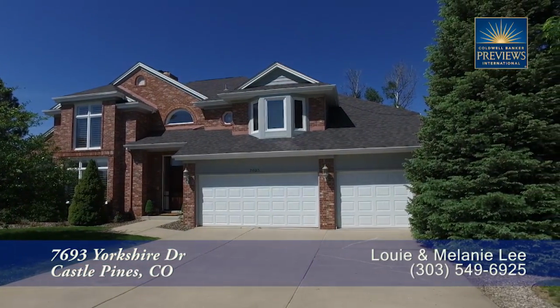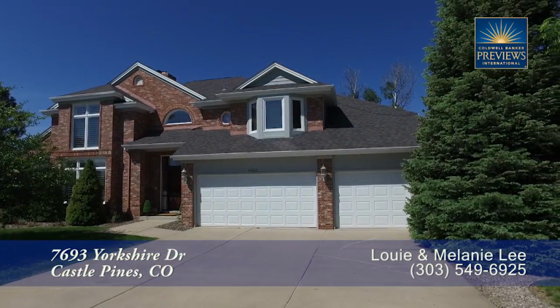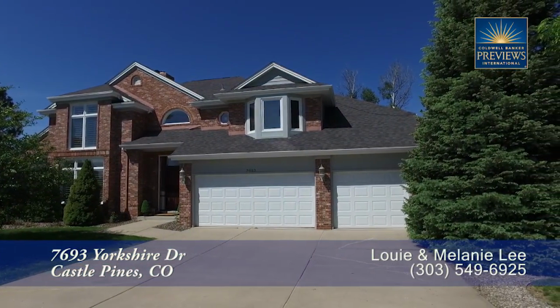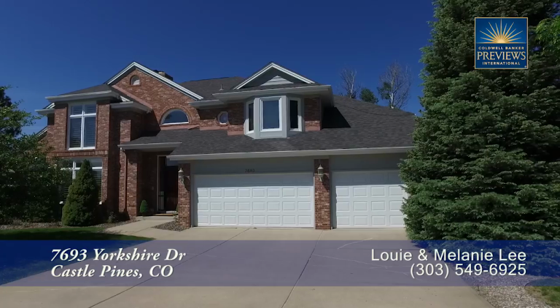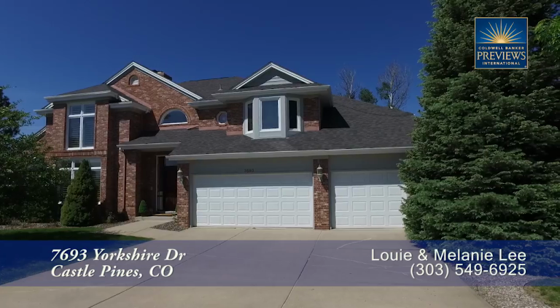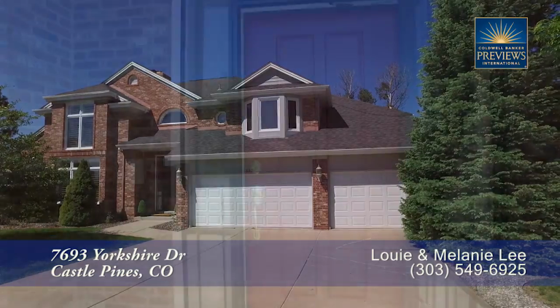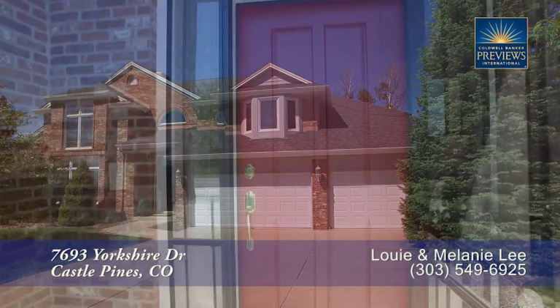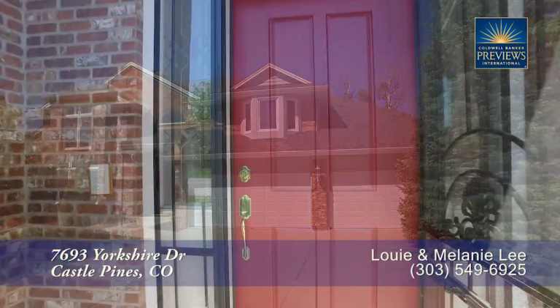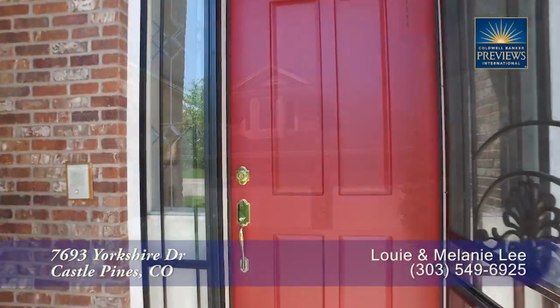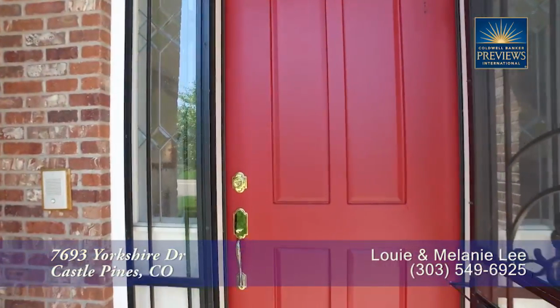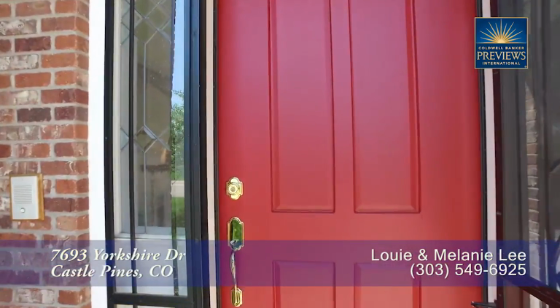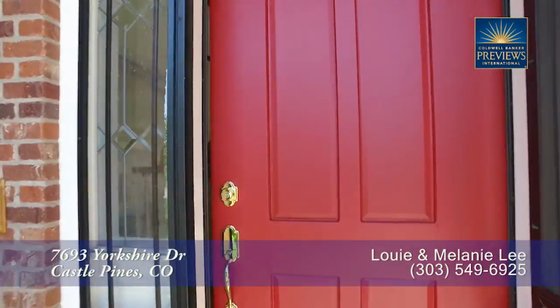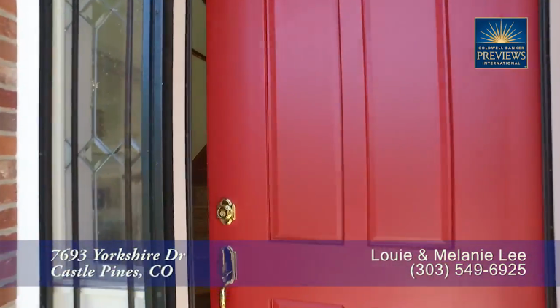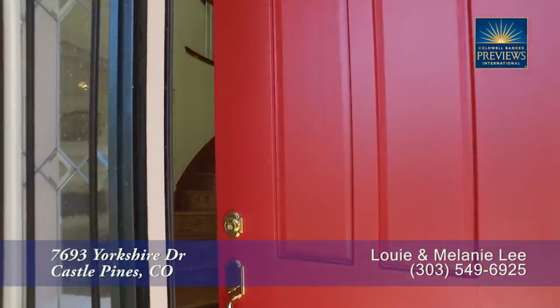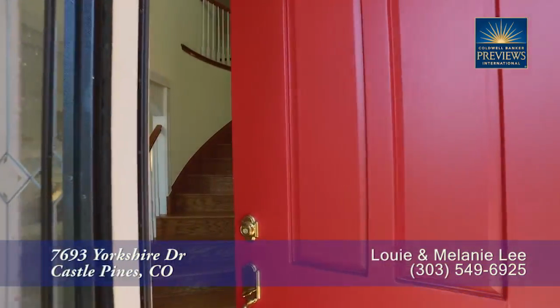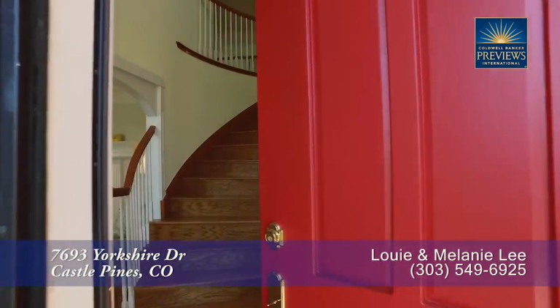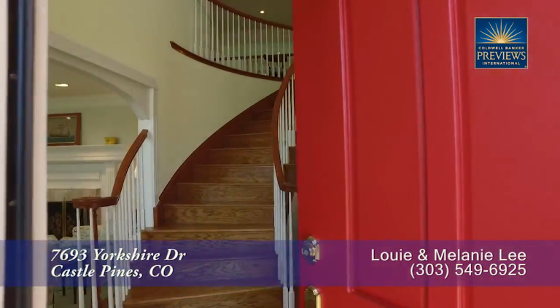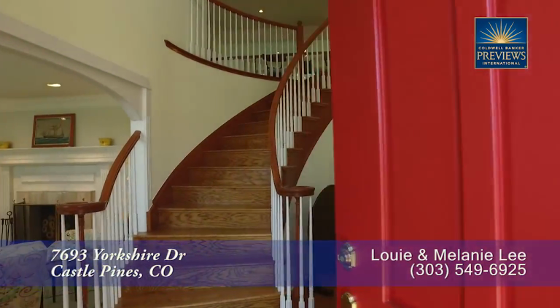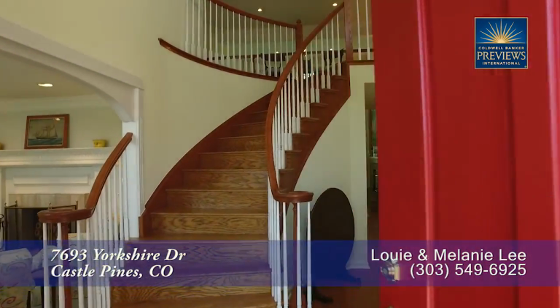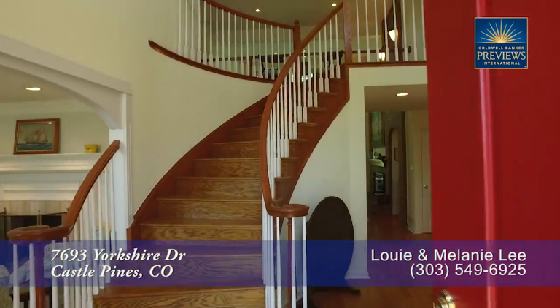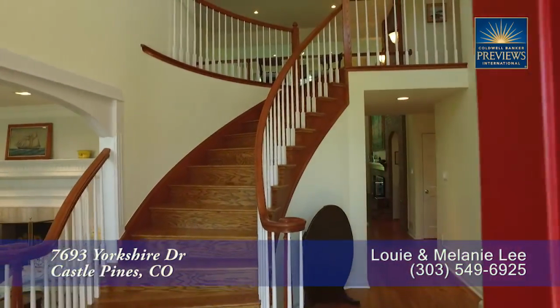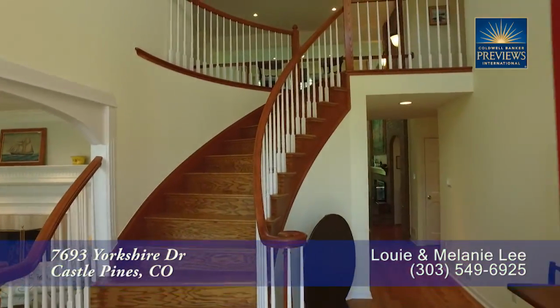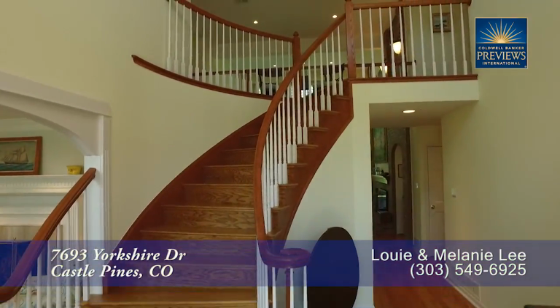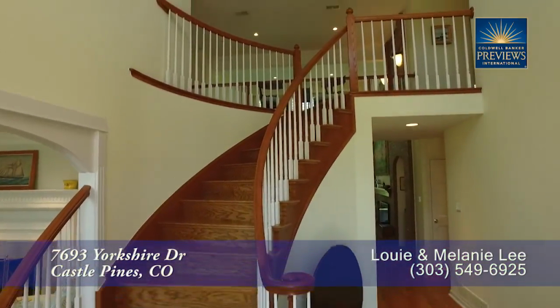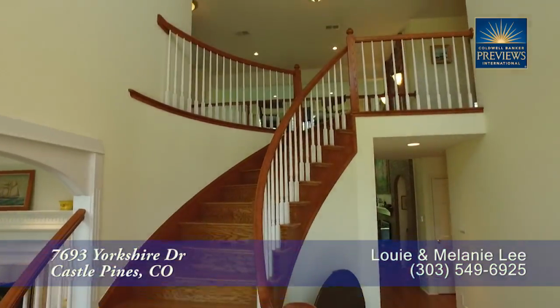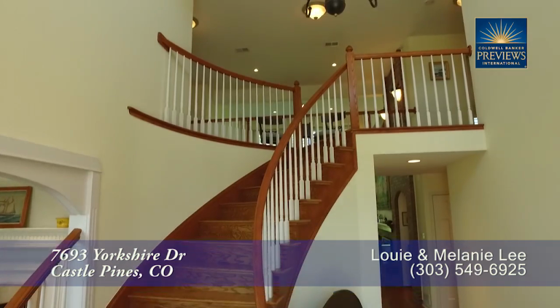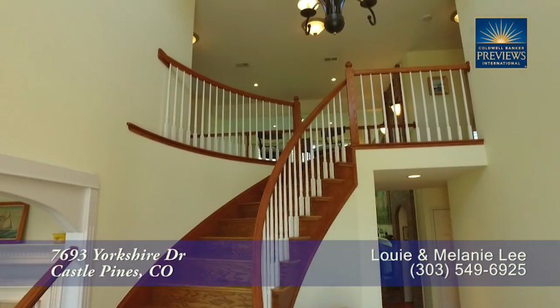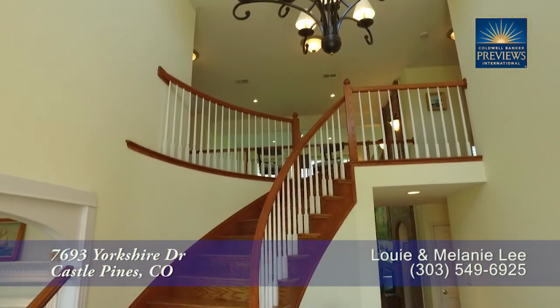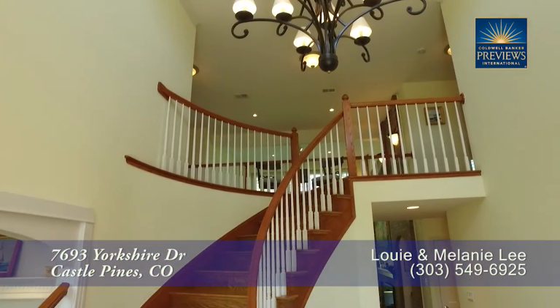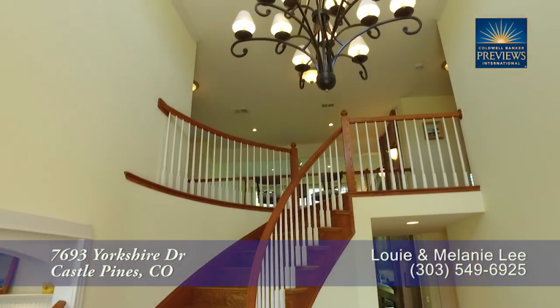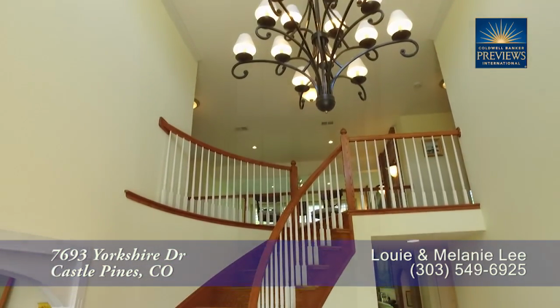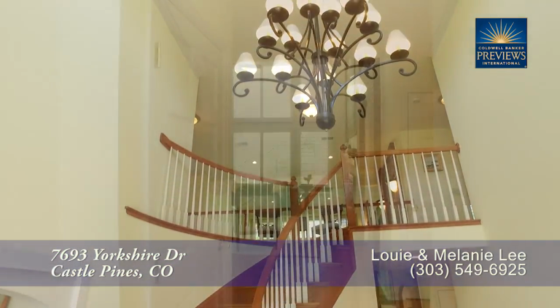Let's take a look inside. As you step into this home, you enter the foyer with its sweeping staircase and two-story vaulted ceiling.